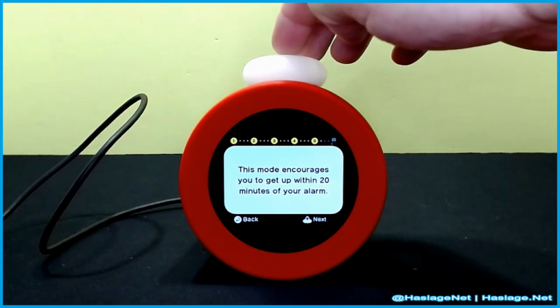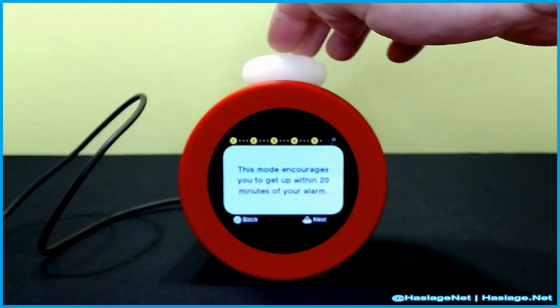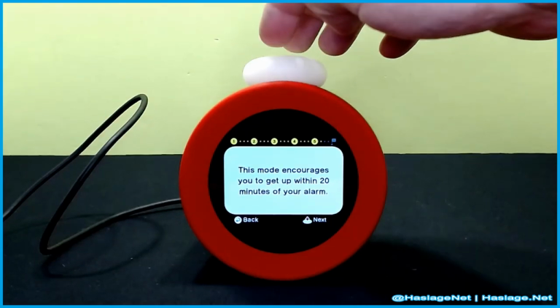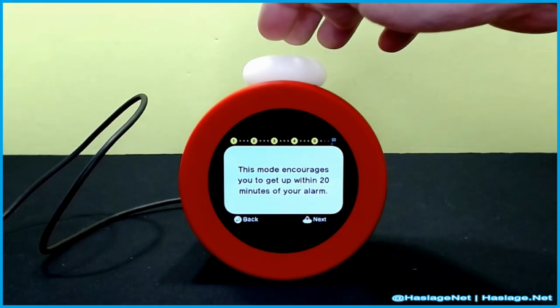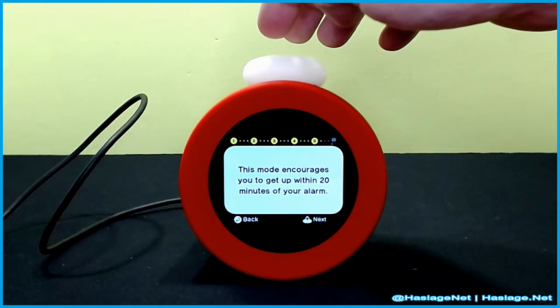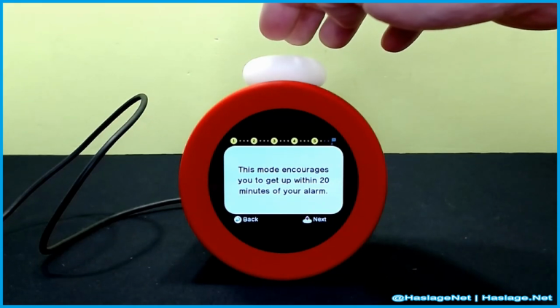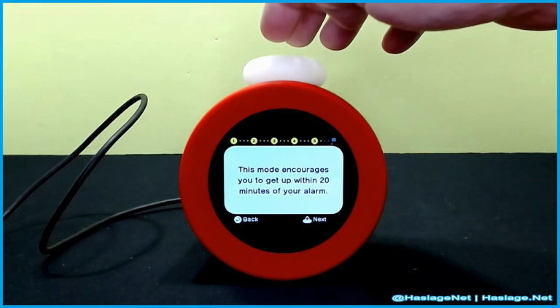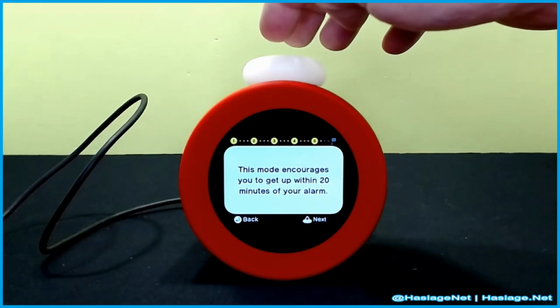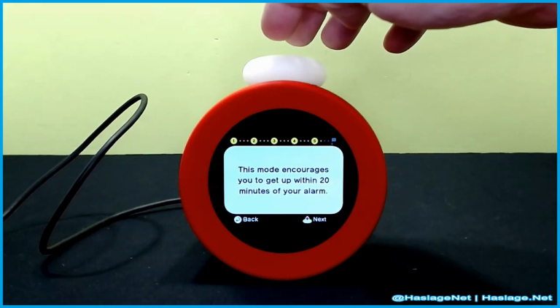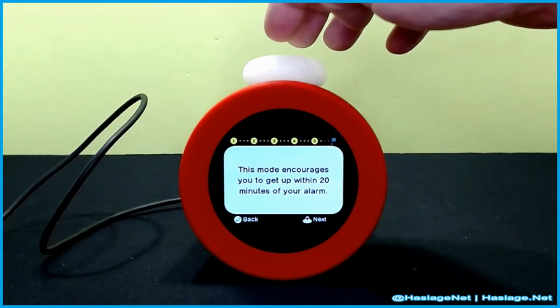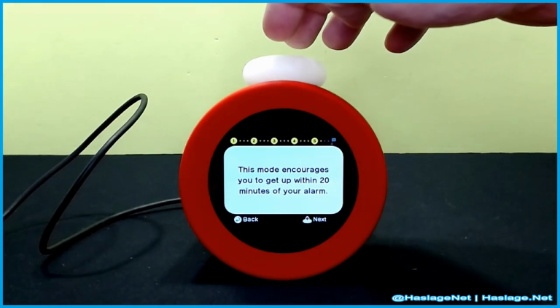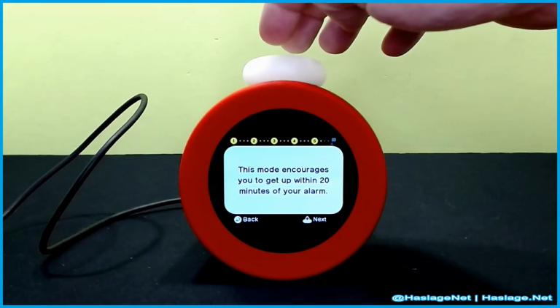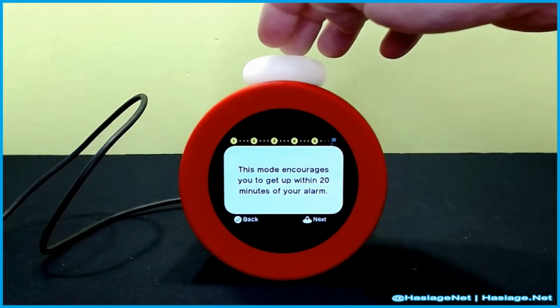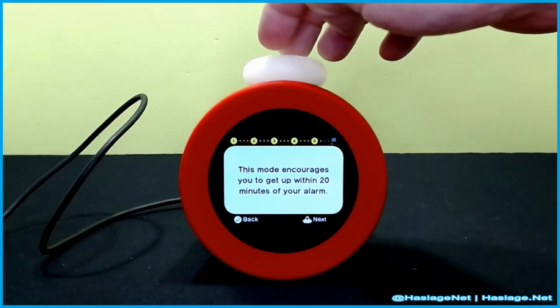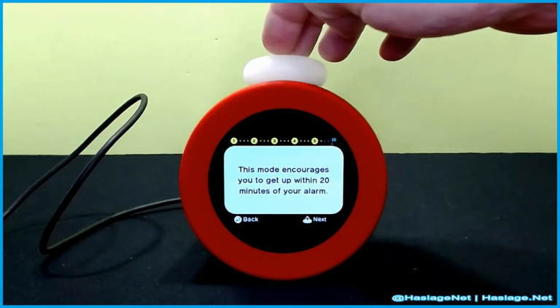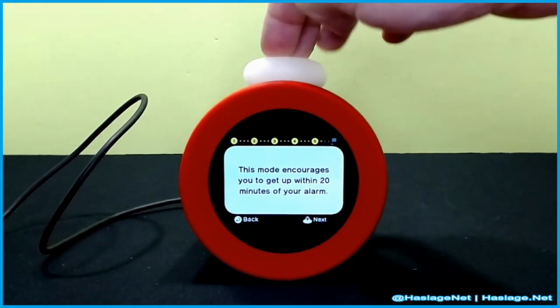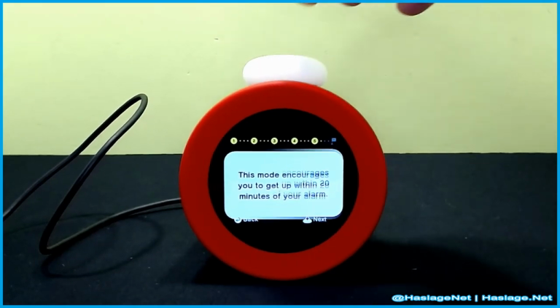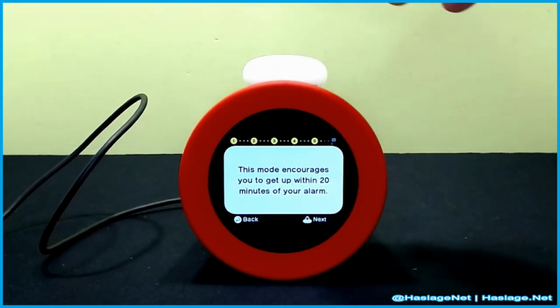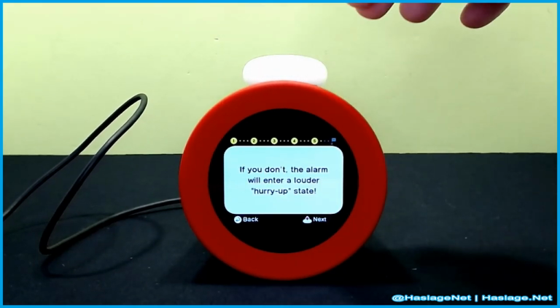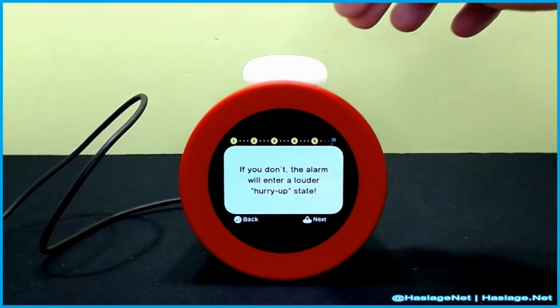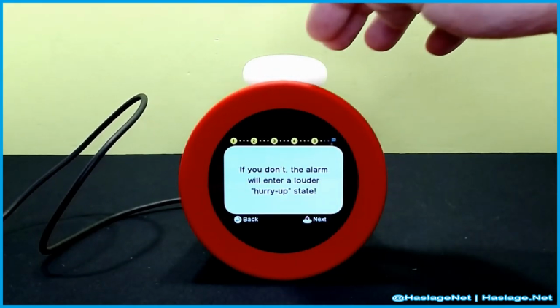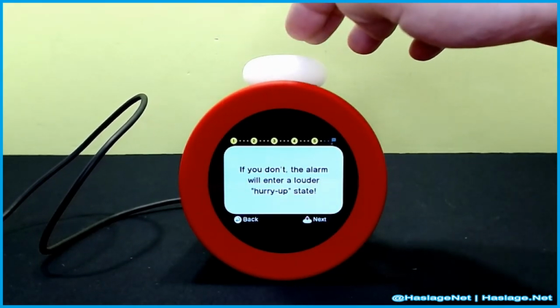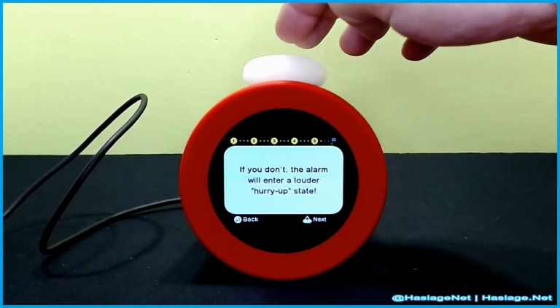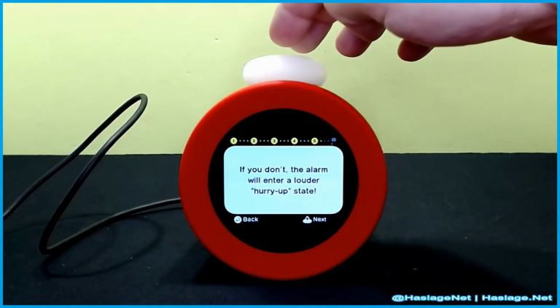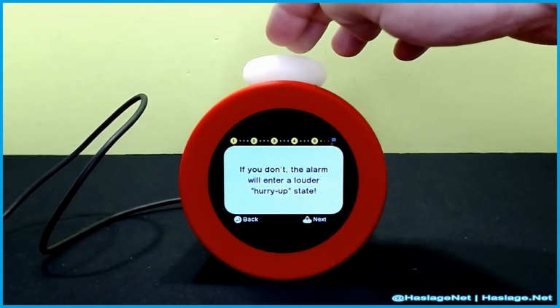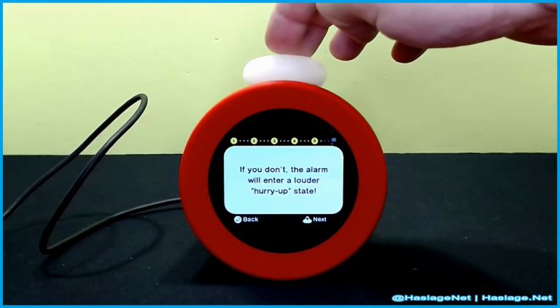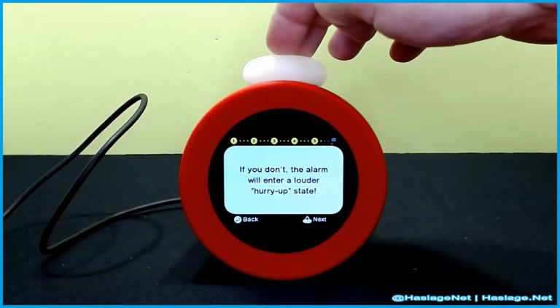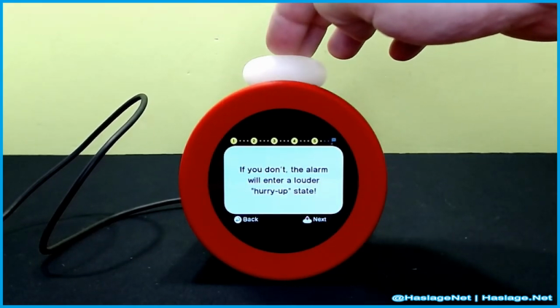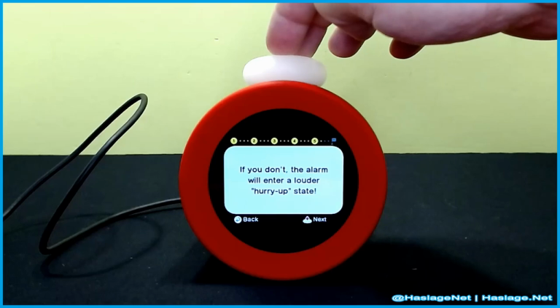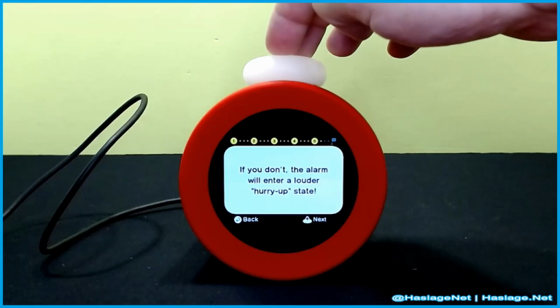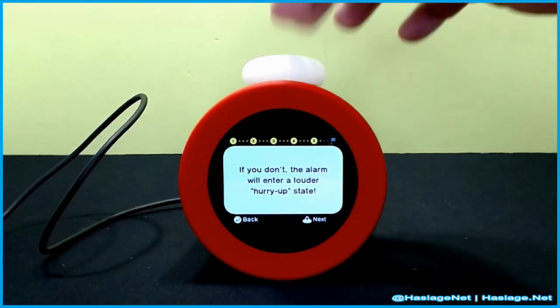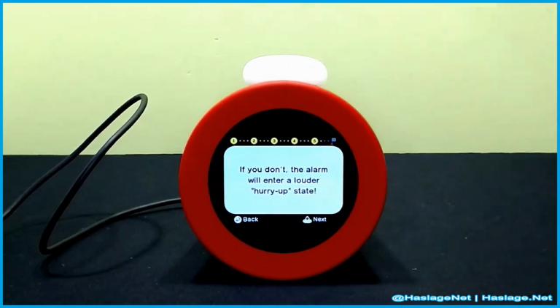This mode encourages you to get up within 20 minutes of the alarm, and if you don't, the alarm will enter a 'hurry up' state.